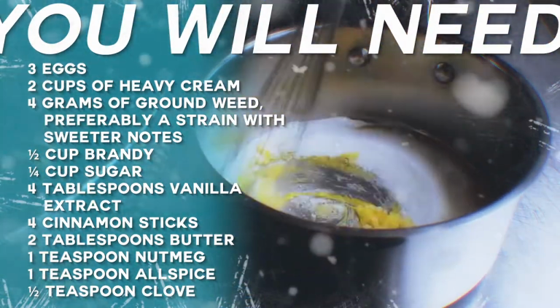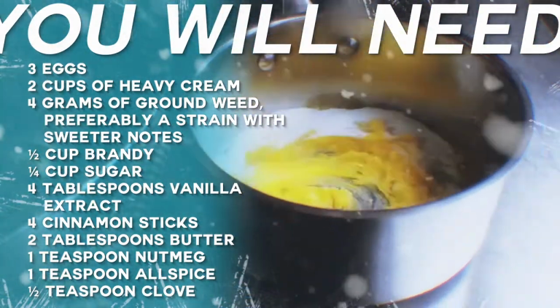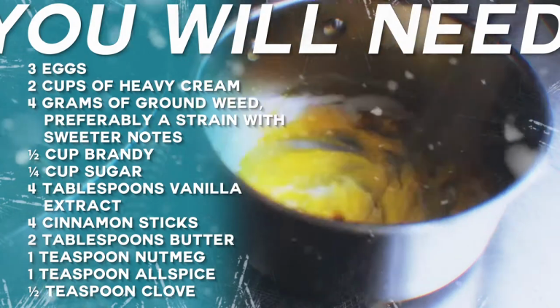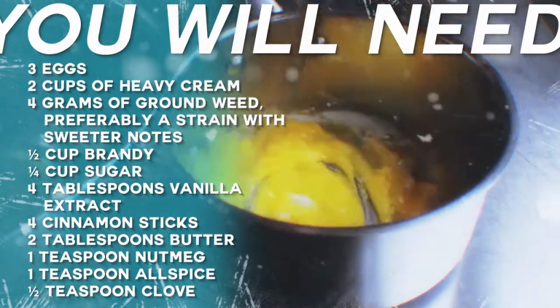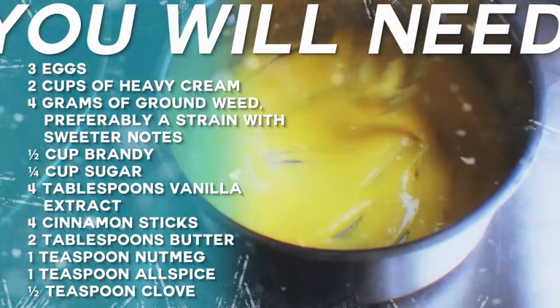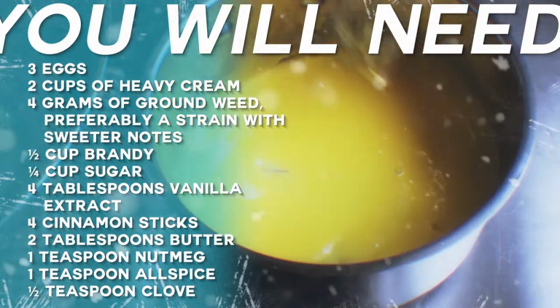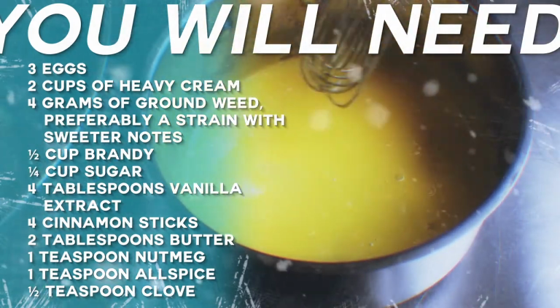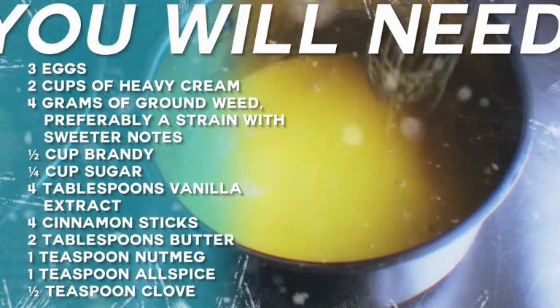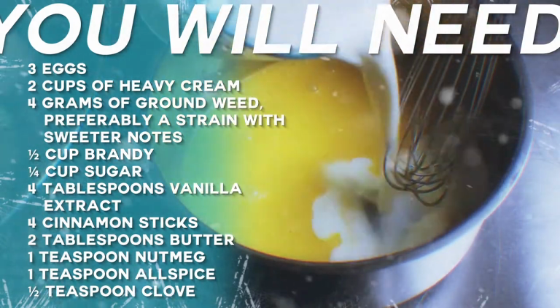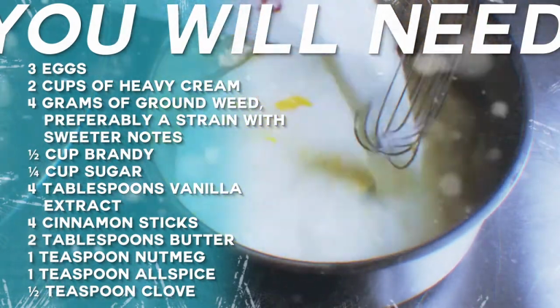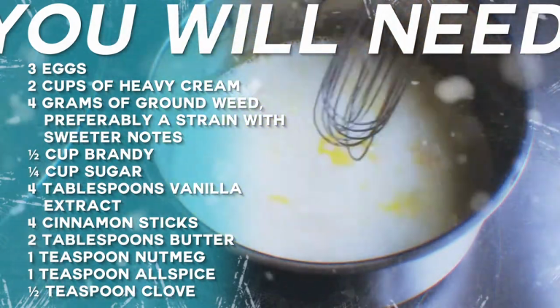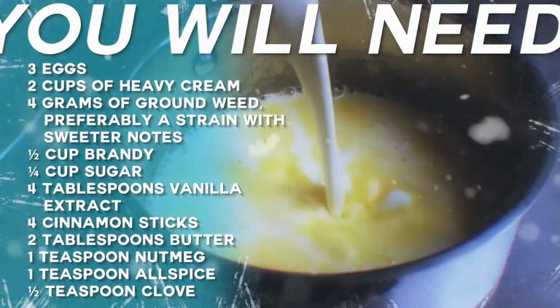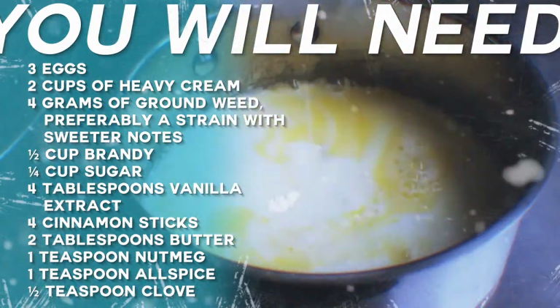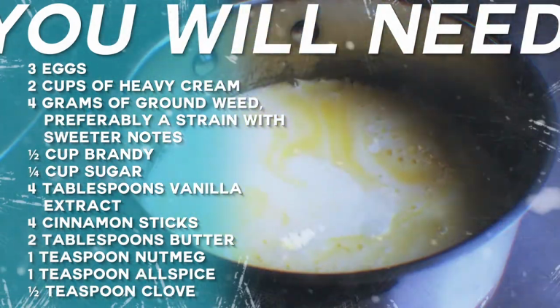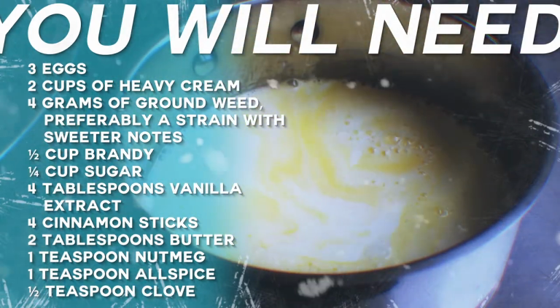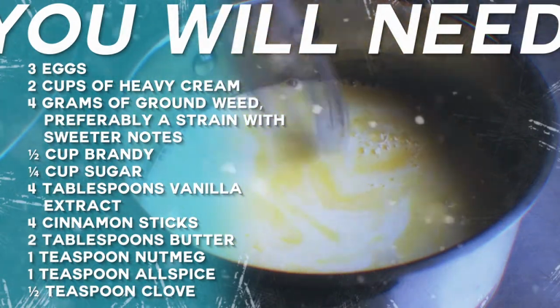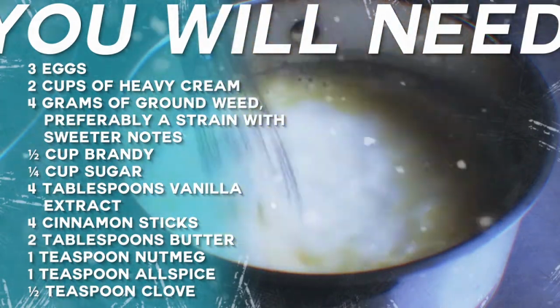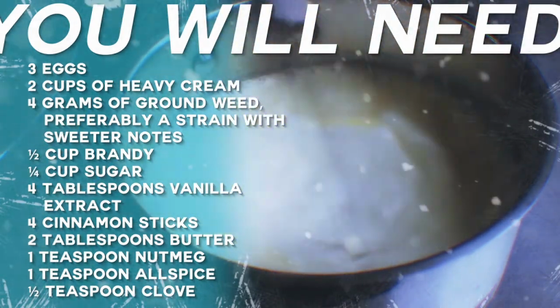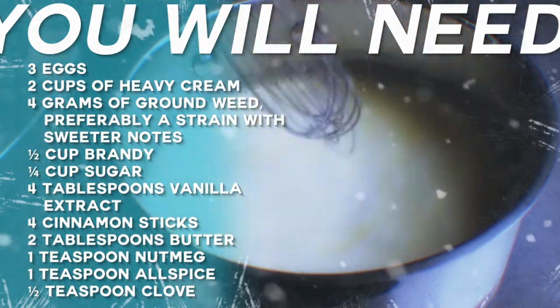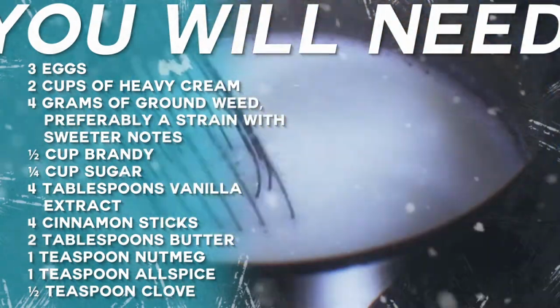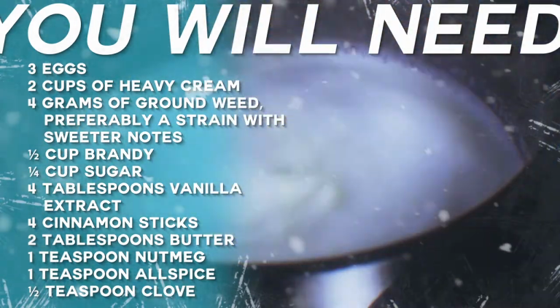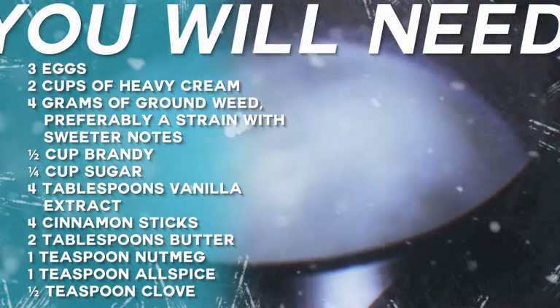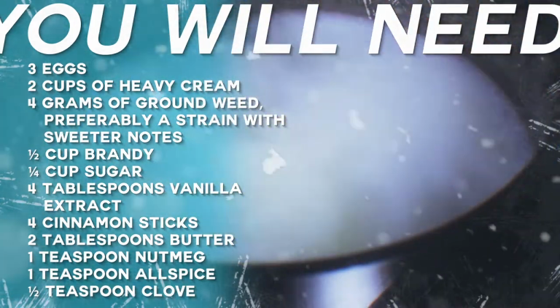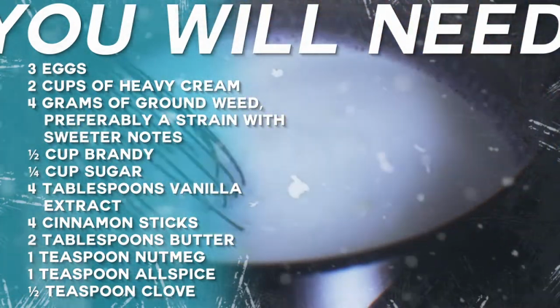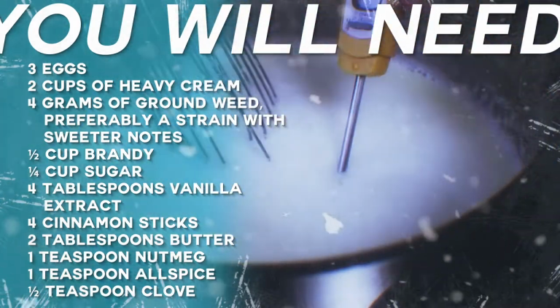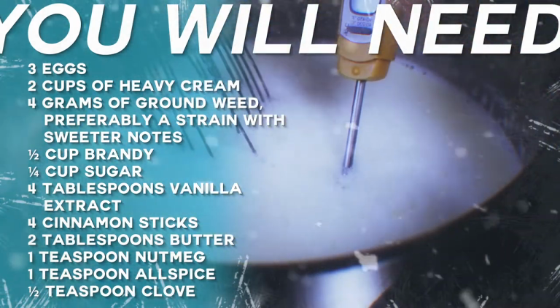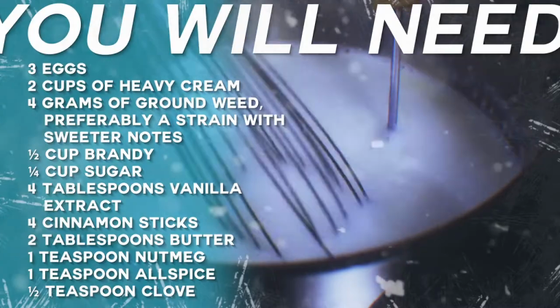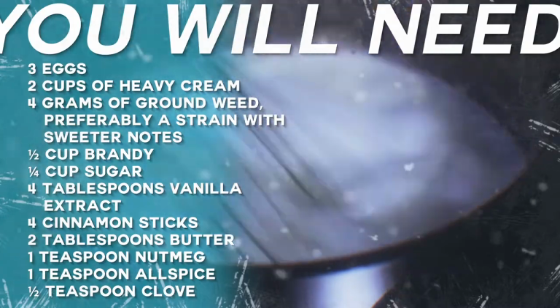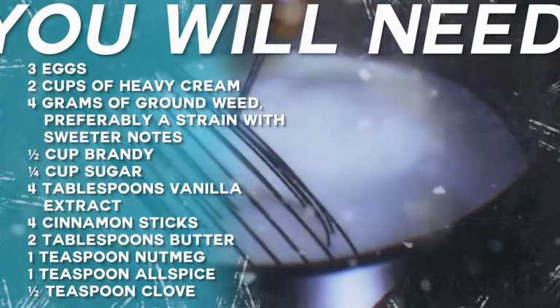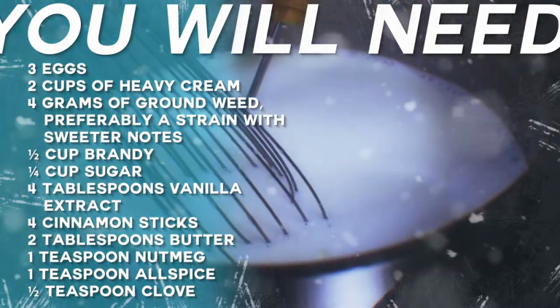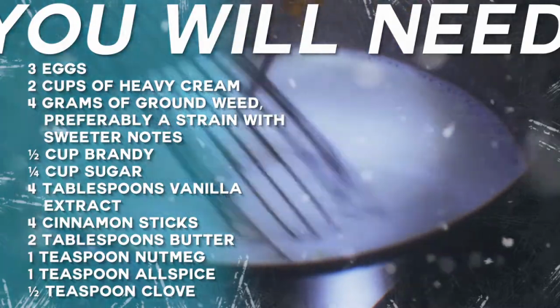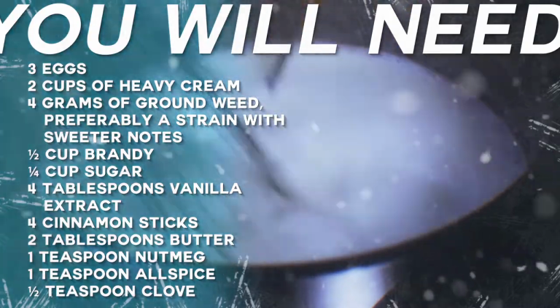You will also need 2 tablespoons of butter, 1 tablespoon of nutmeg, 1 tablespoon of allspice, and half a teaspoon of clove.